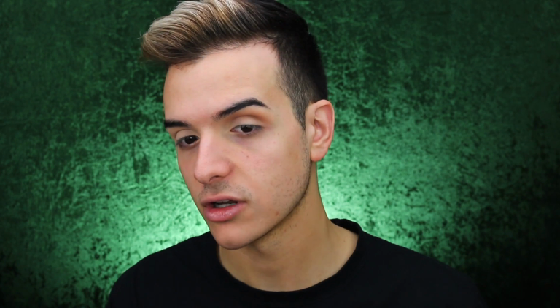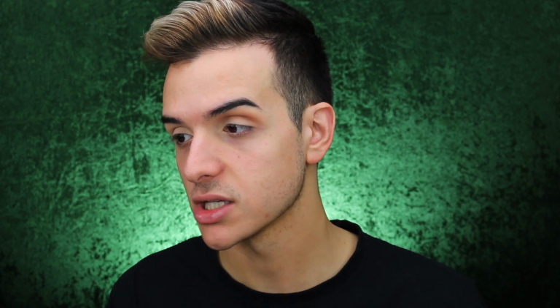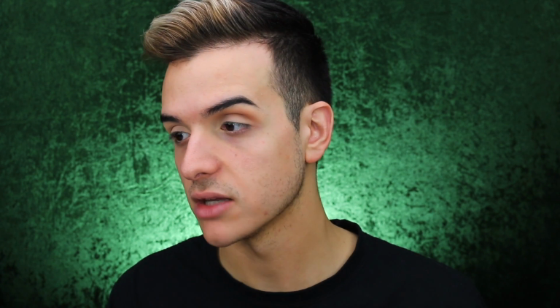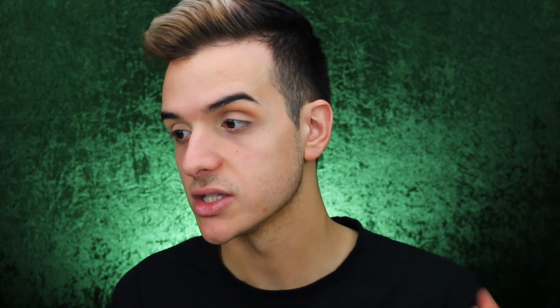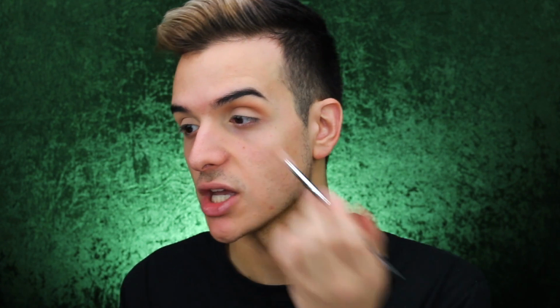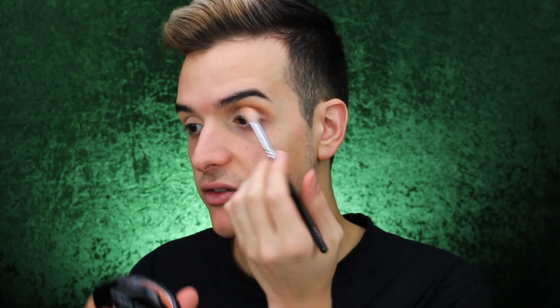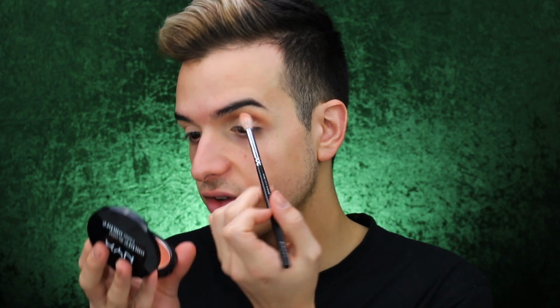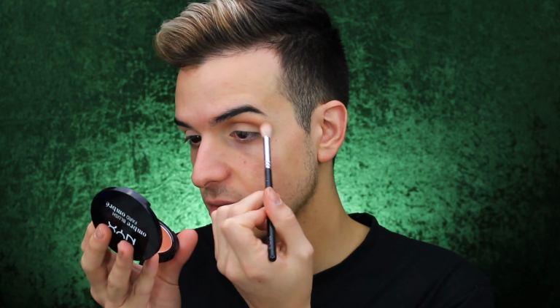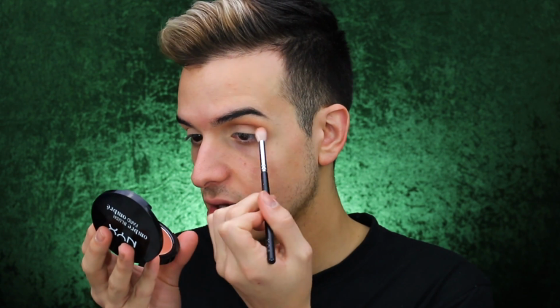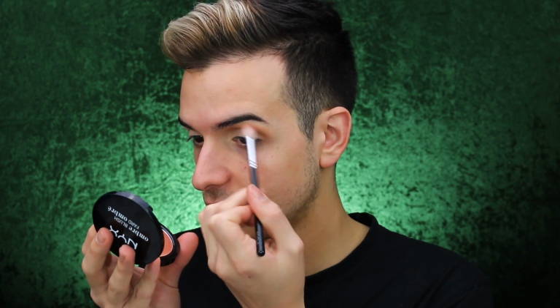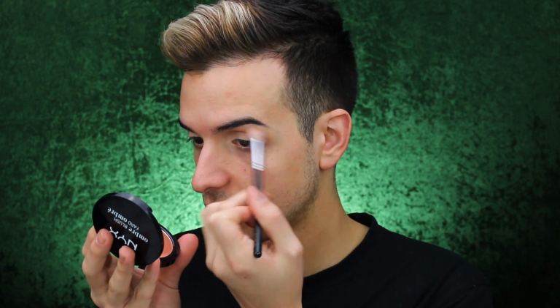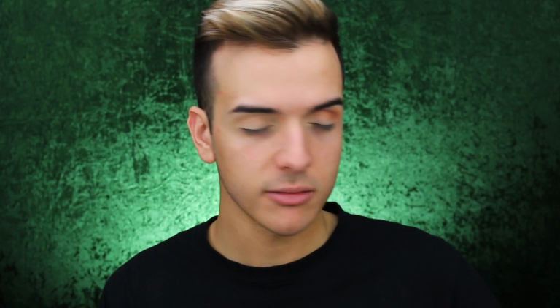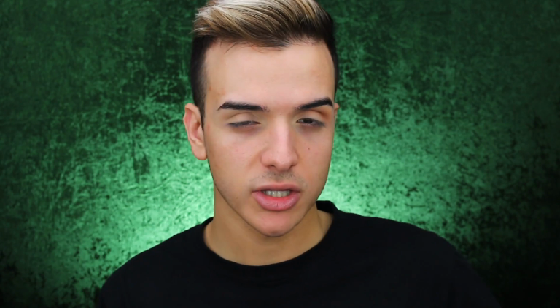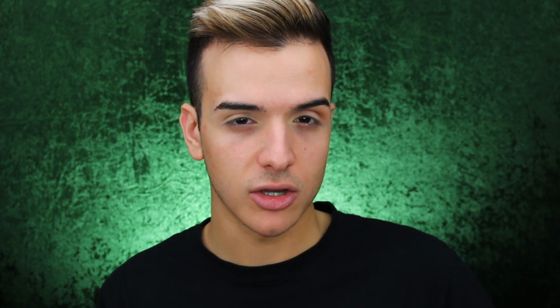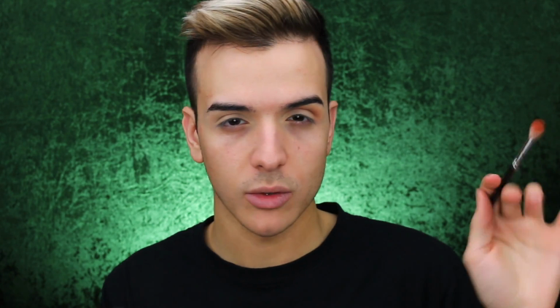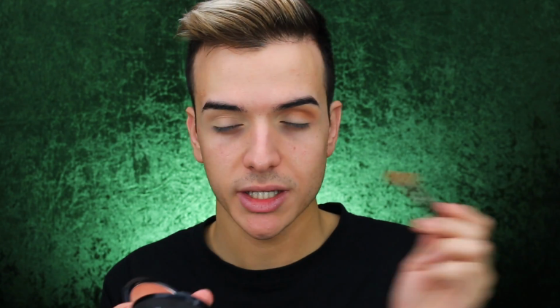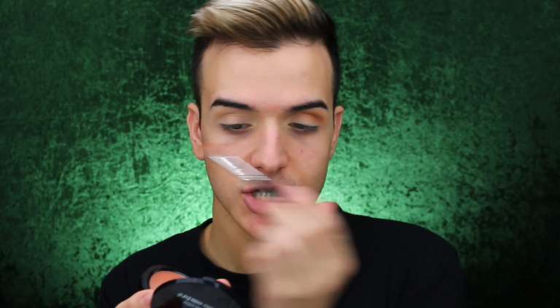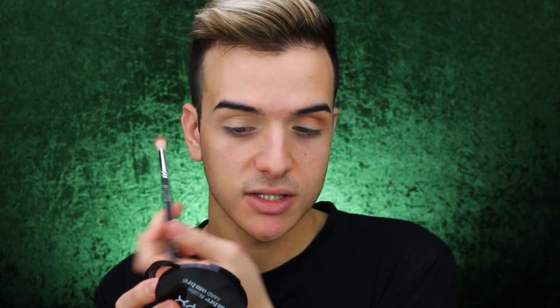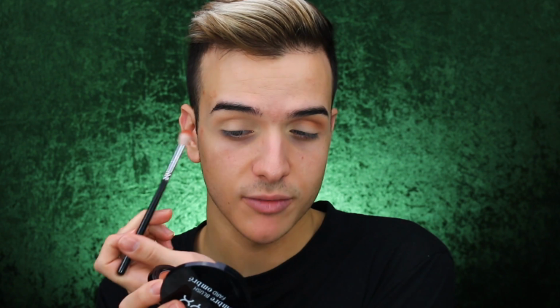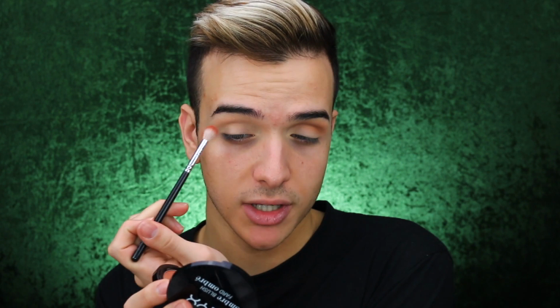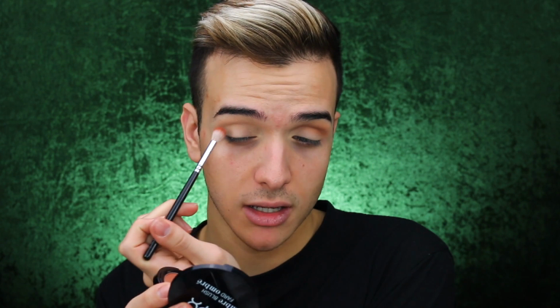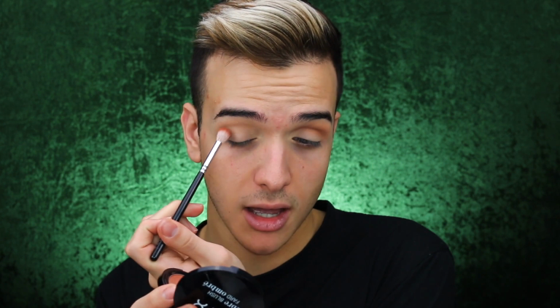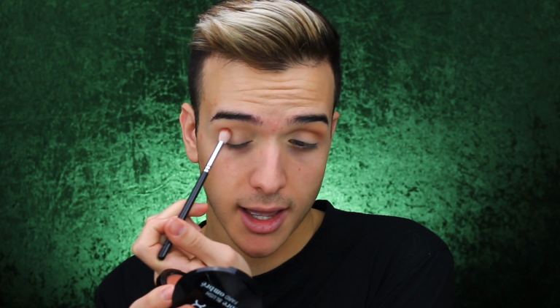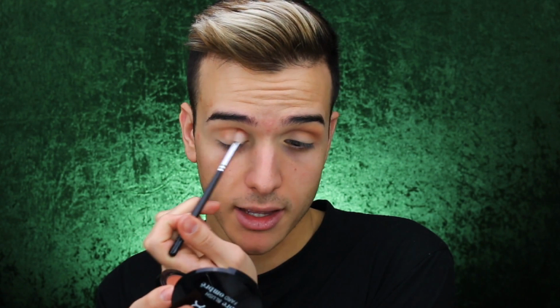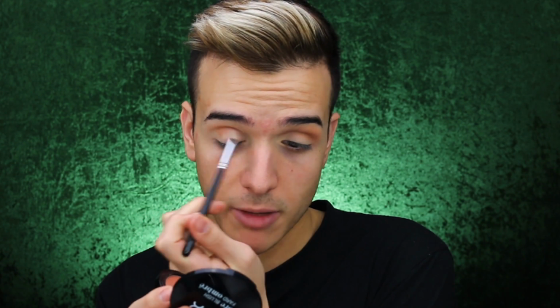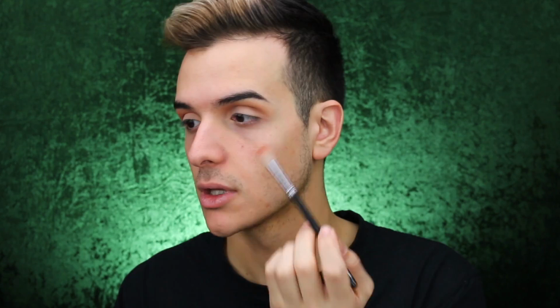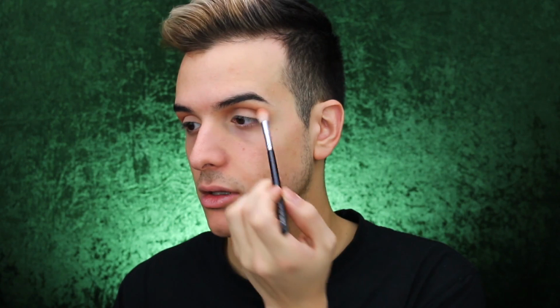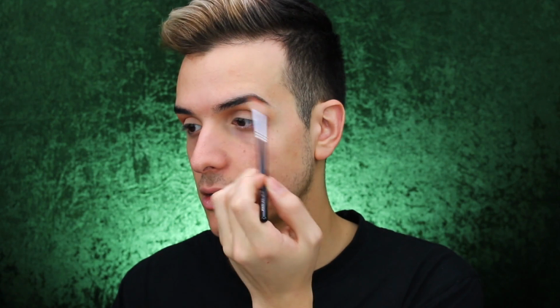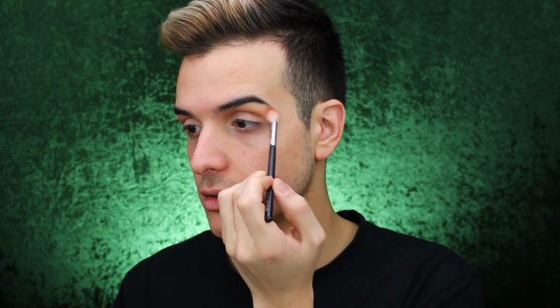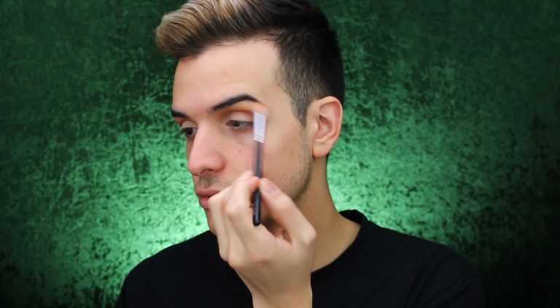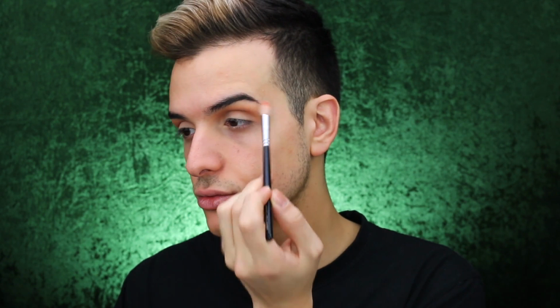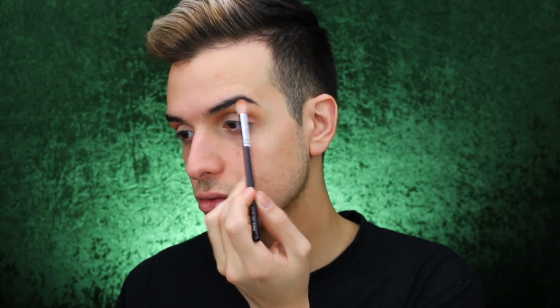I forgot how much I love this shade. I think I'm going to do like a goldish smoky eye, maybe with a little bit of a cut crease look.